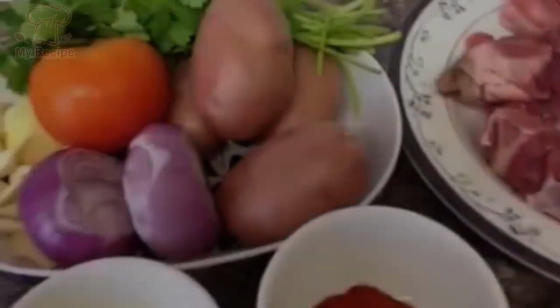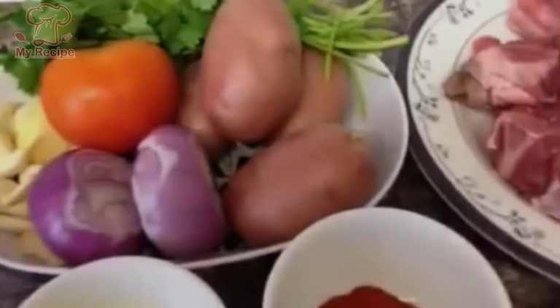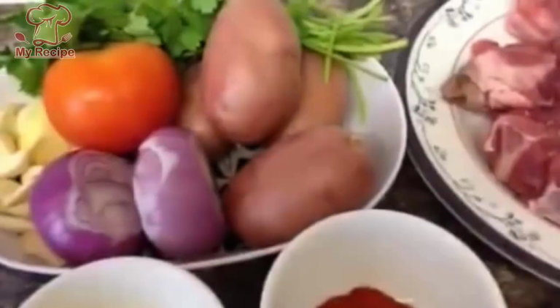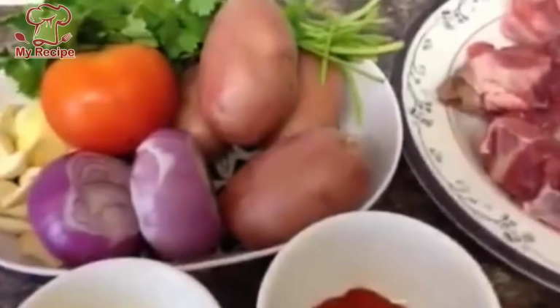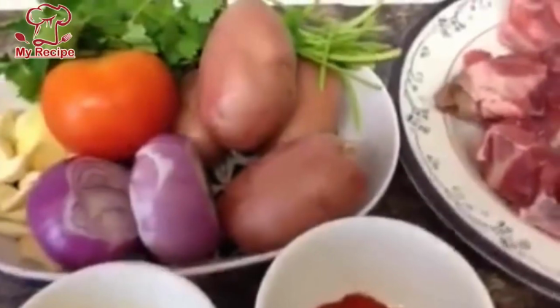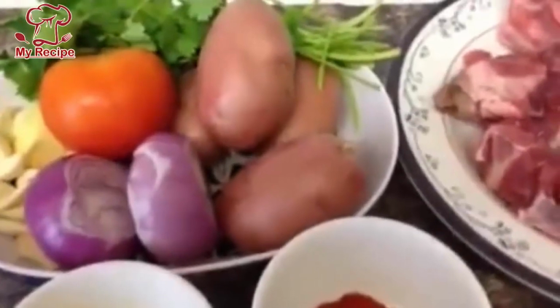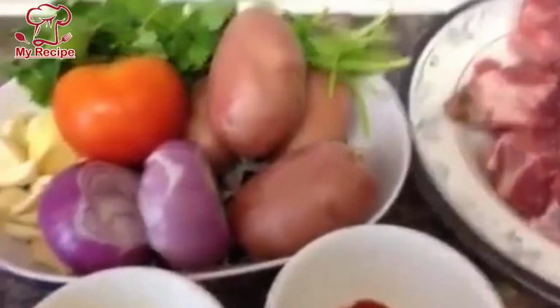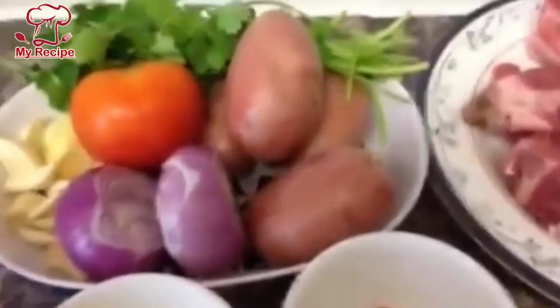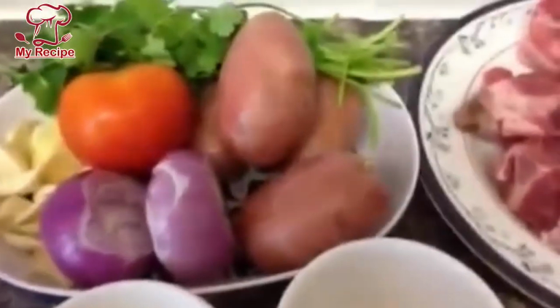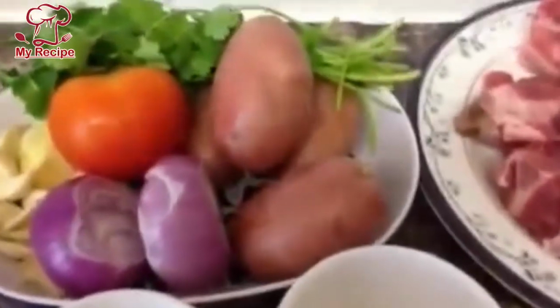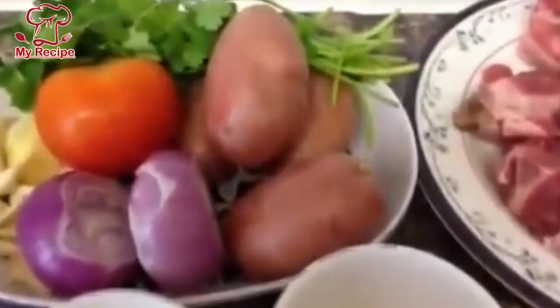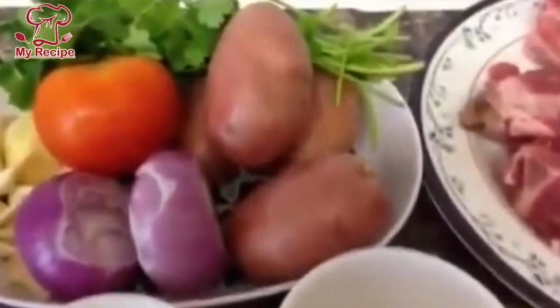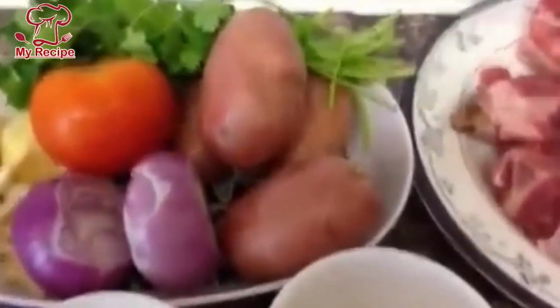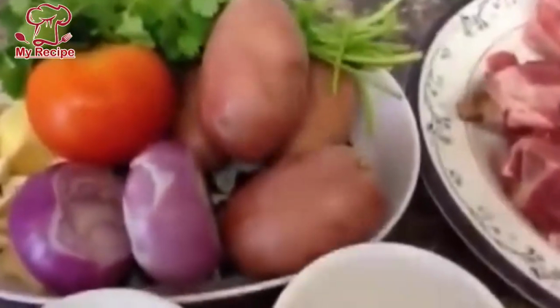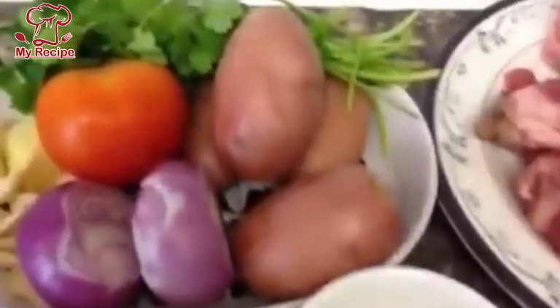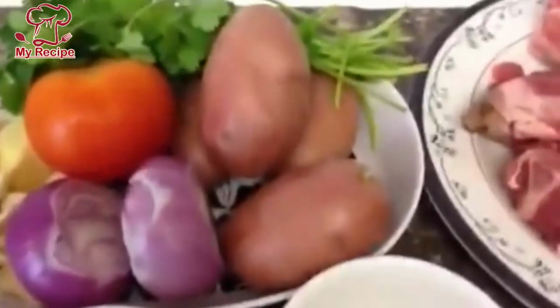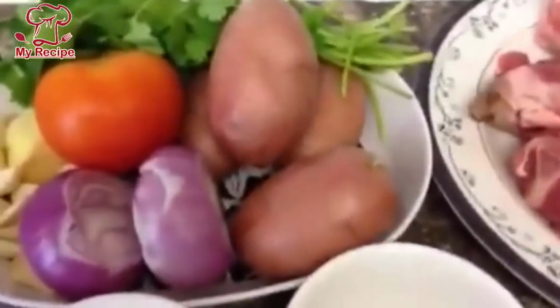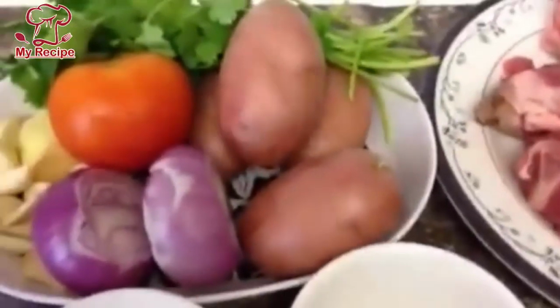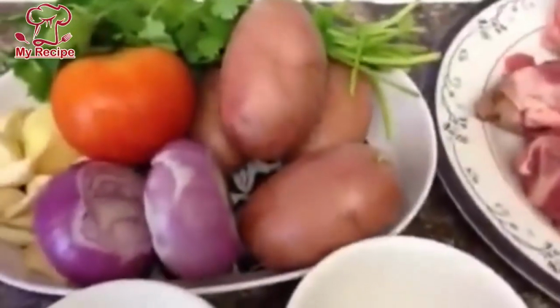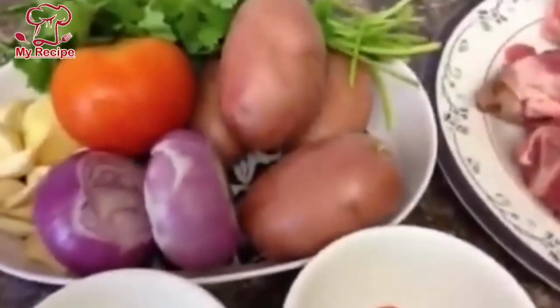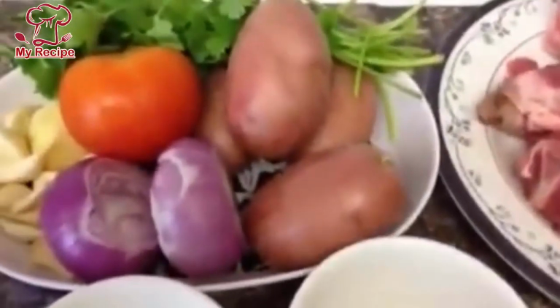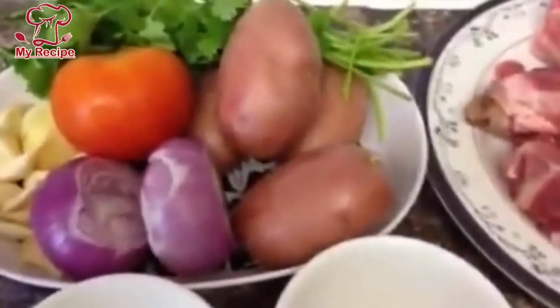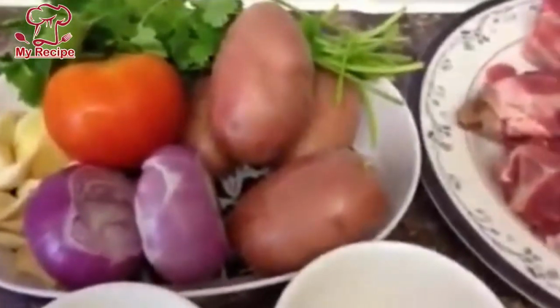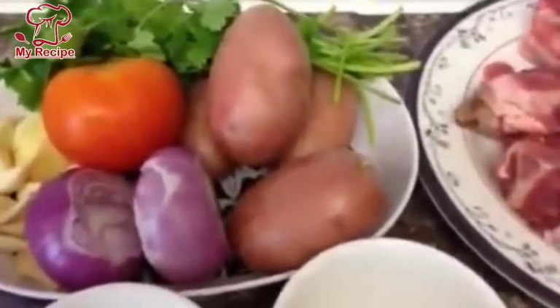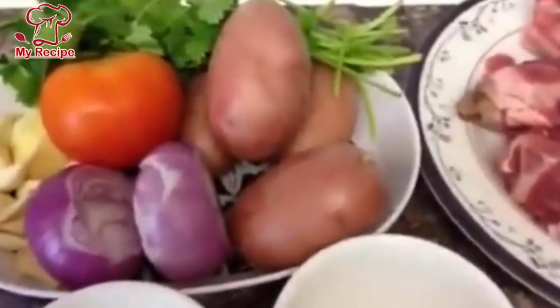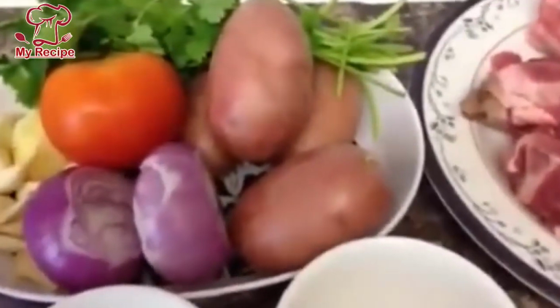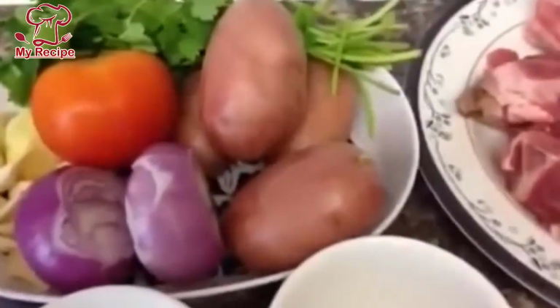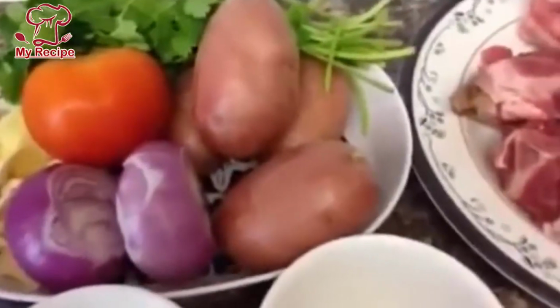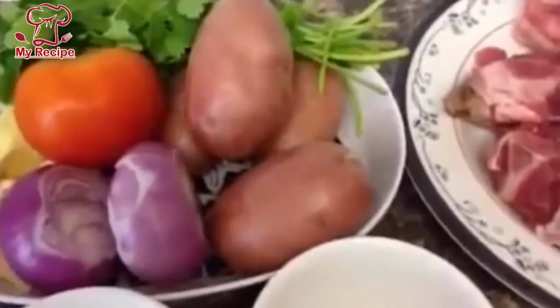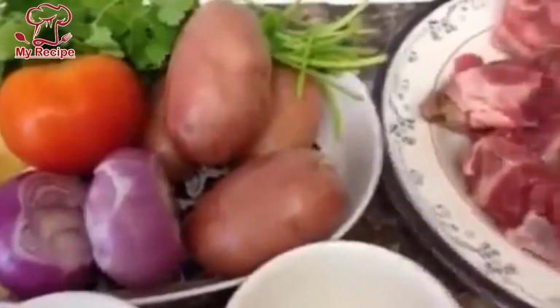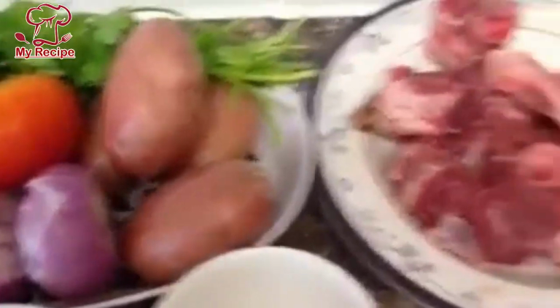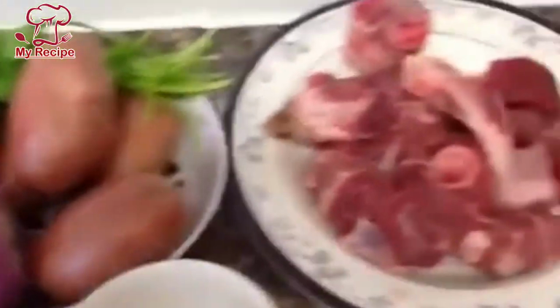Hello everyone, today I will give you a recipe for making aloo gosht.